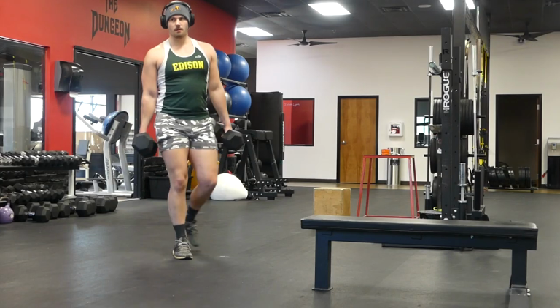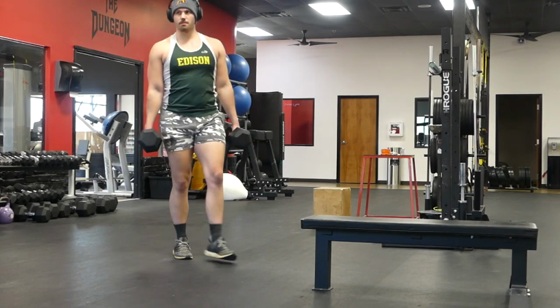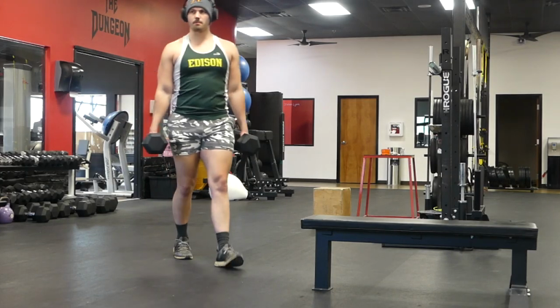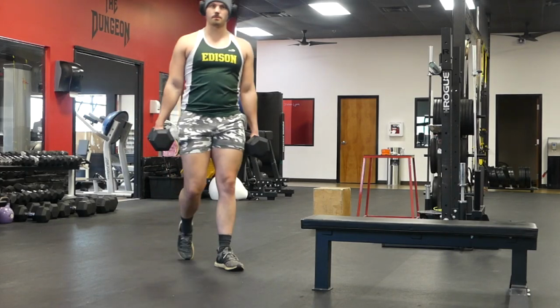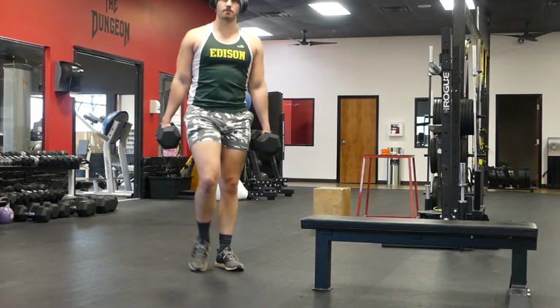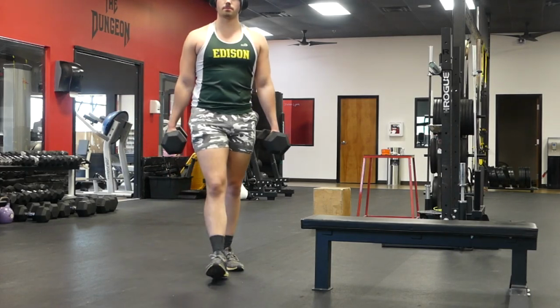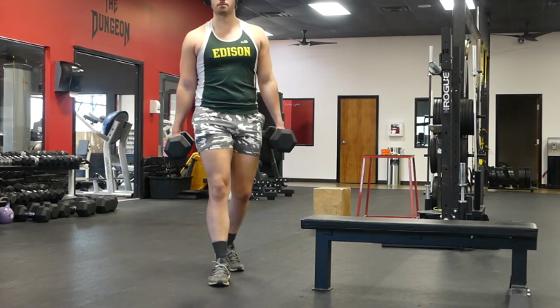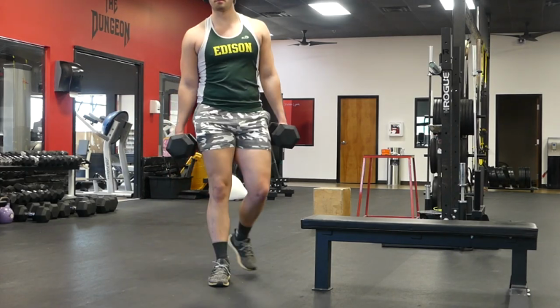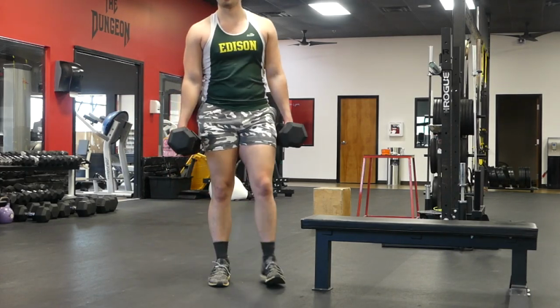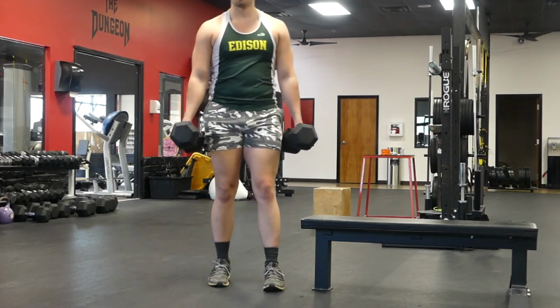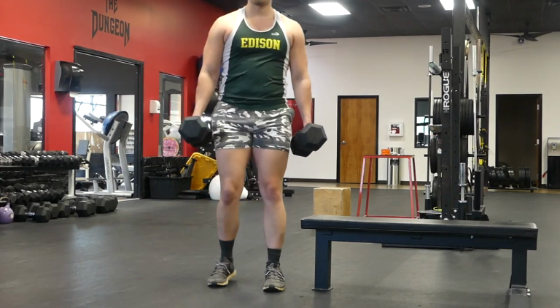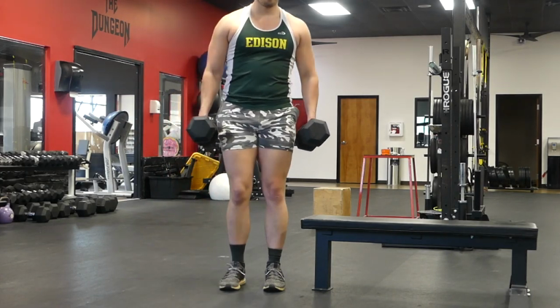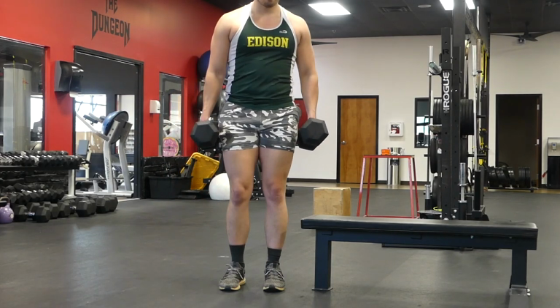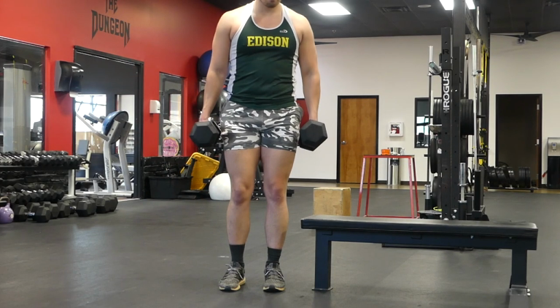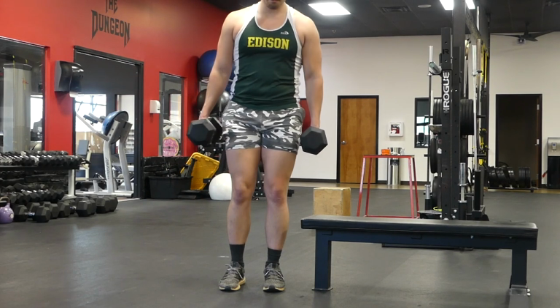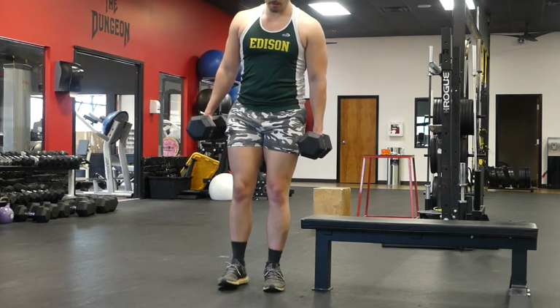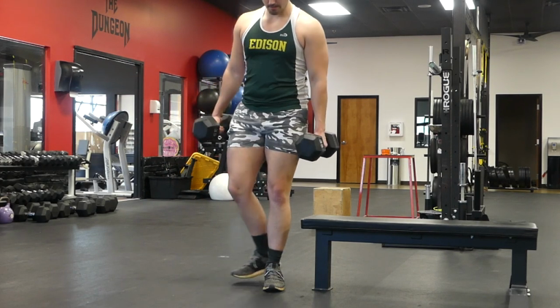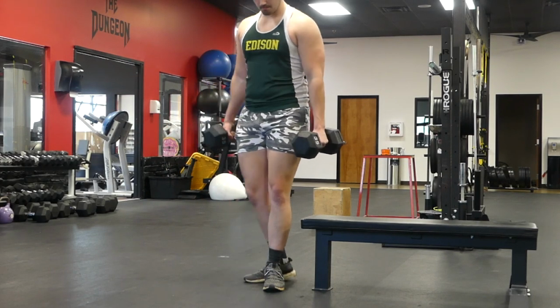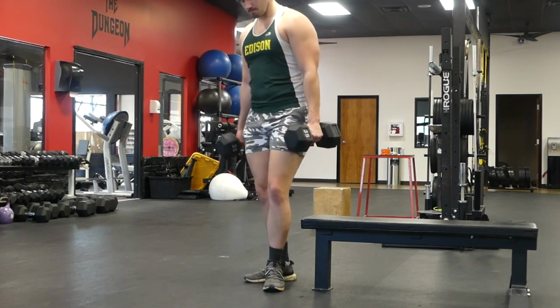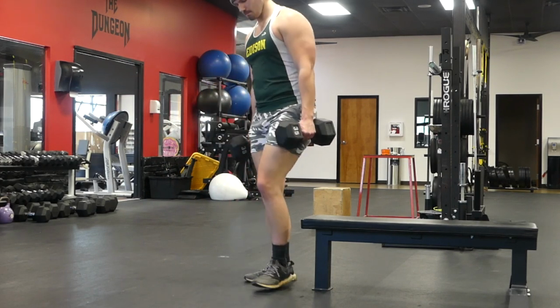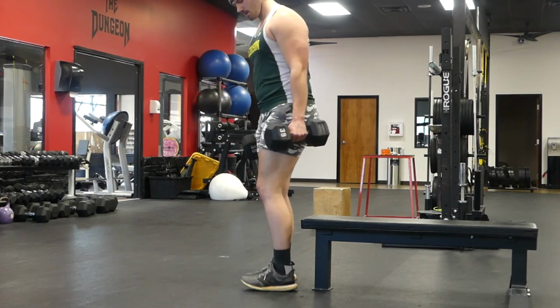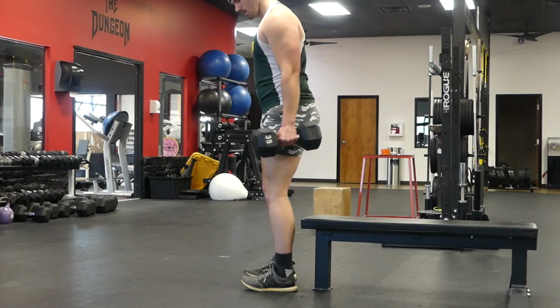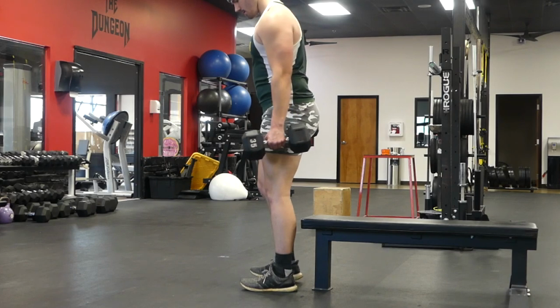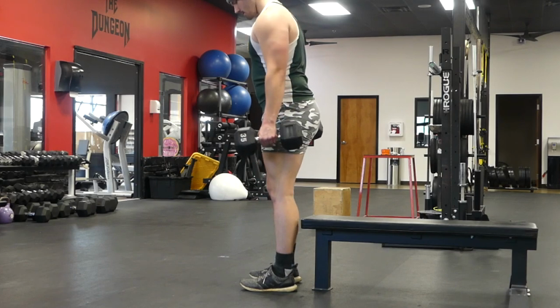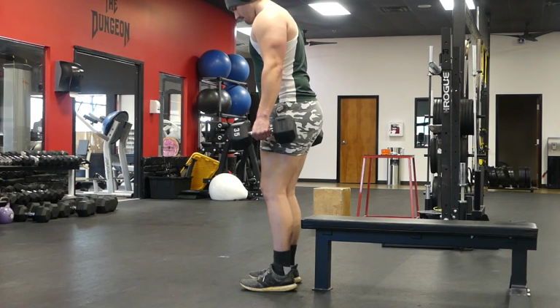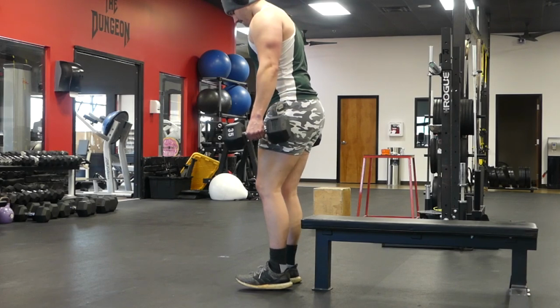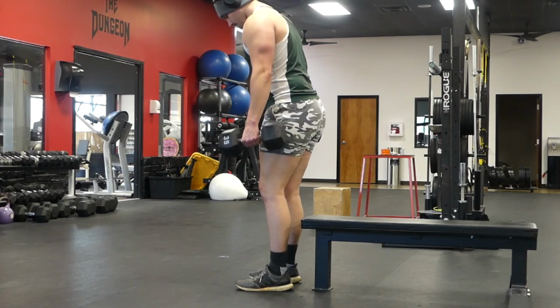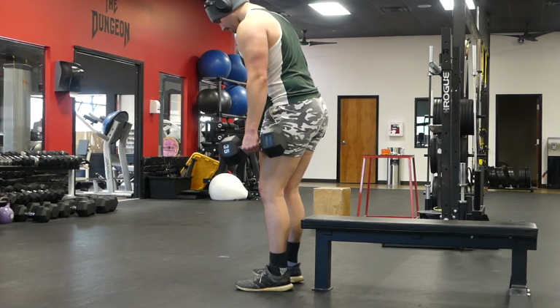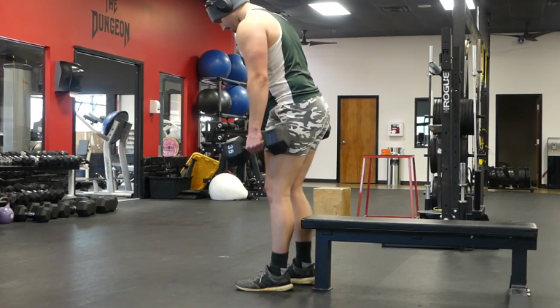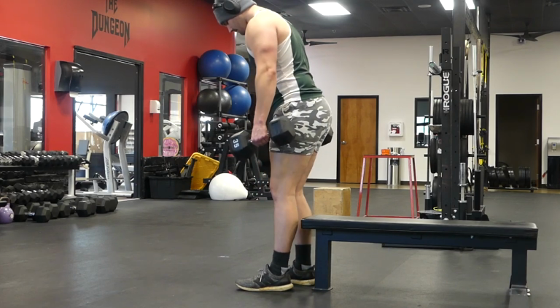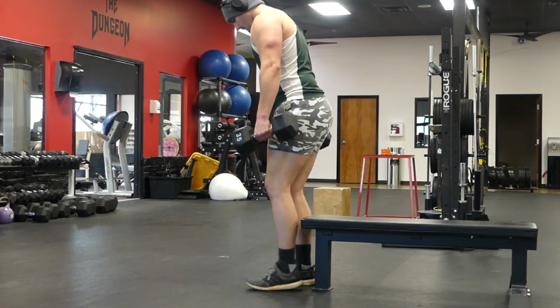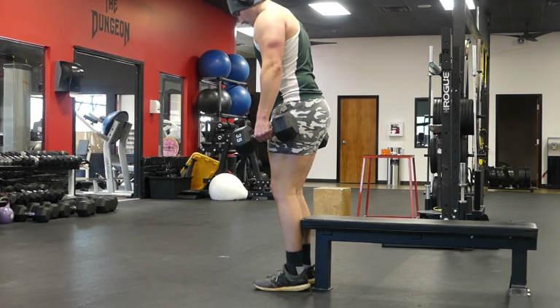This is the dumbbell suitcase squat. Go ahead and select your weight and hold it like you would a suitcase.